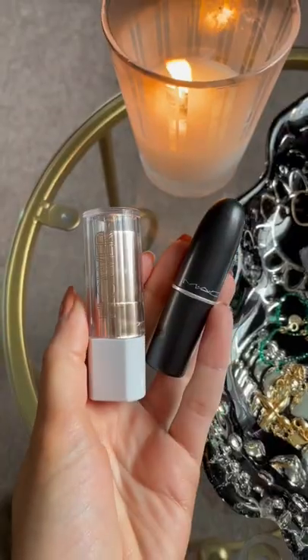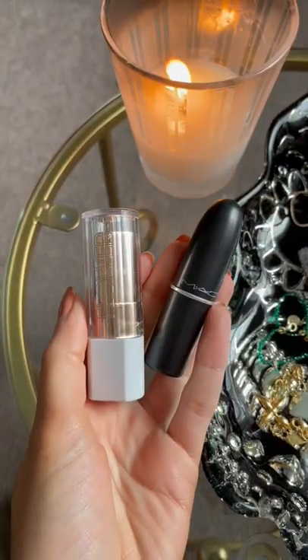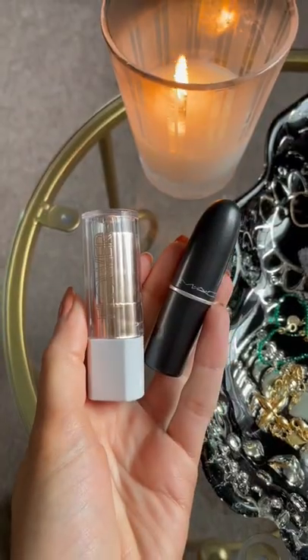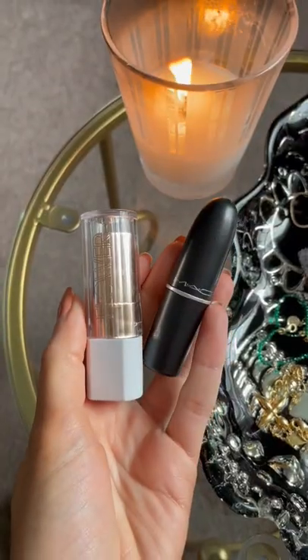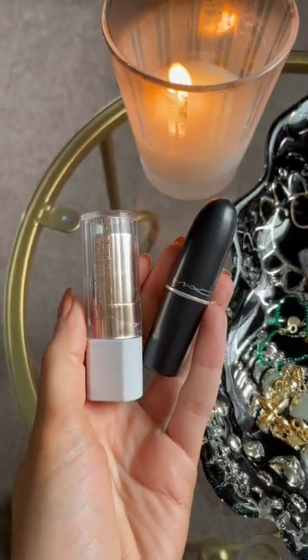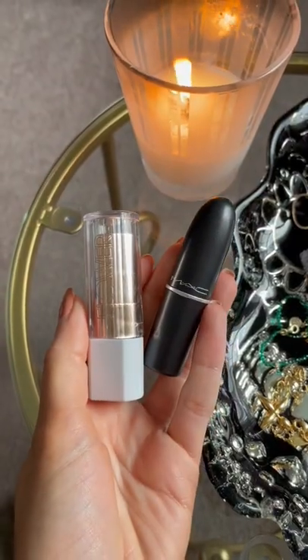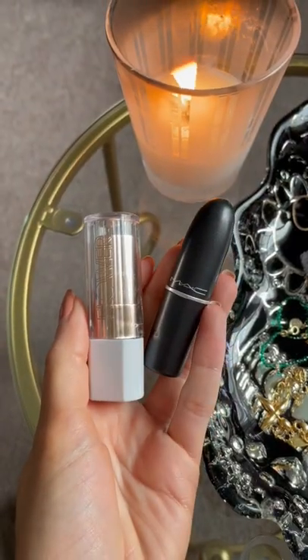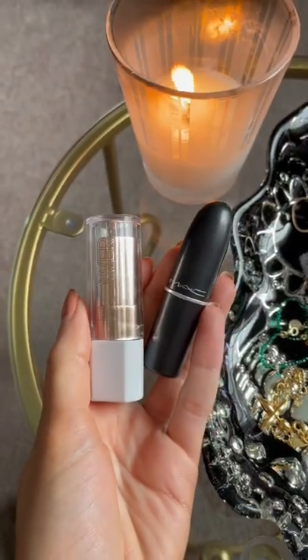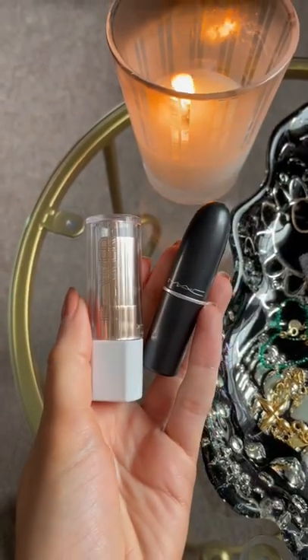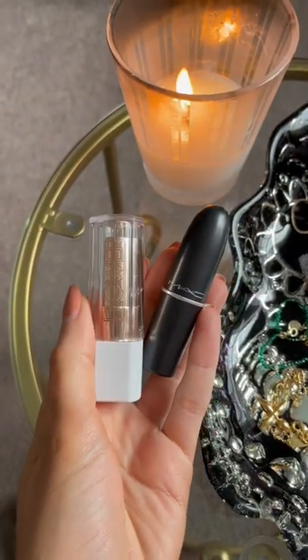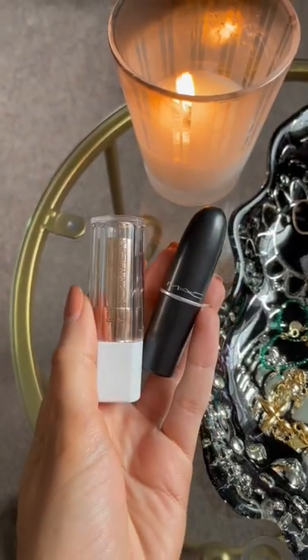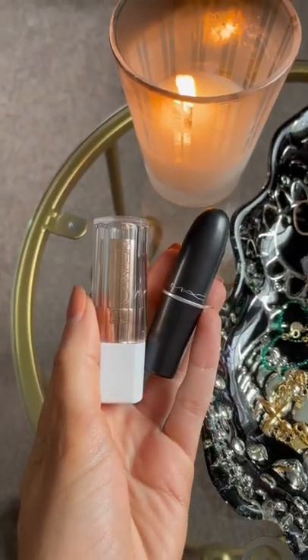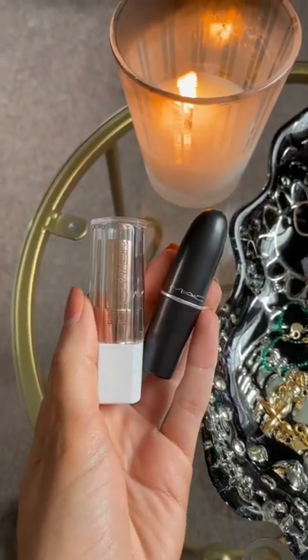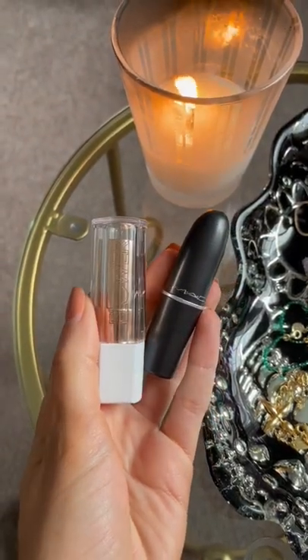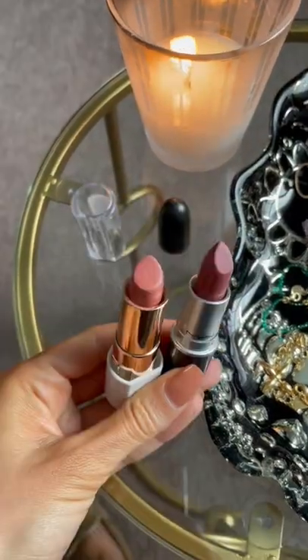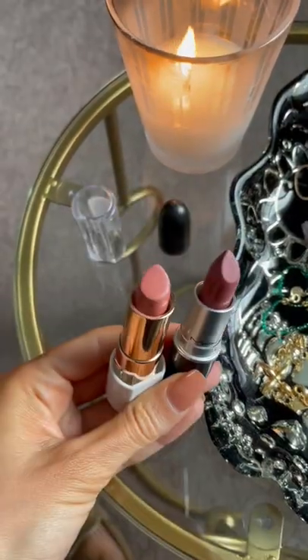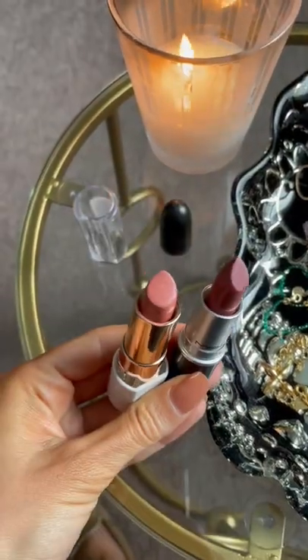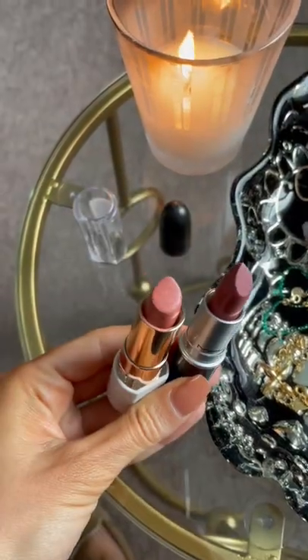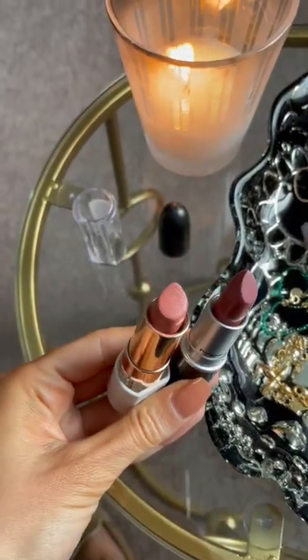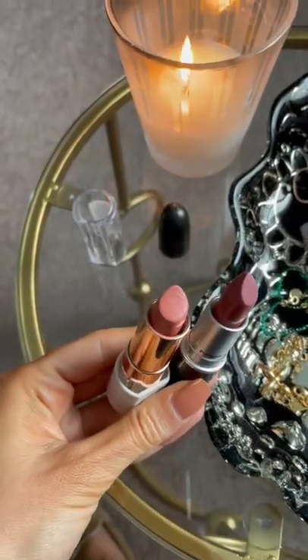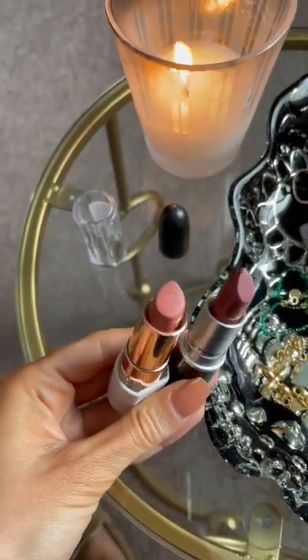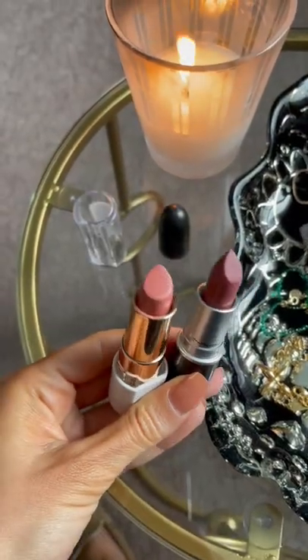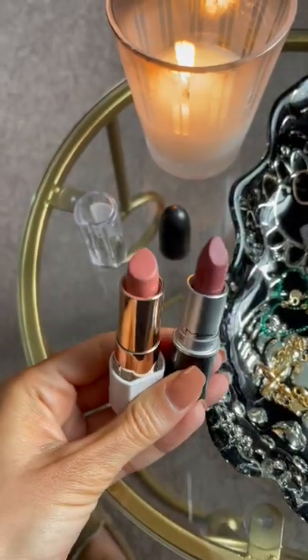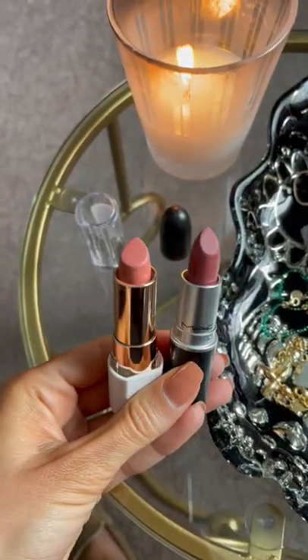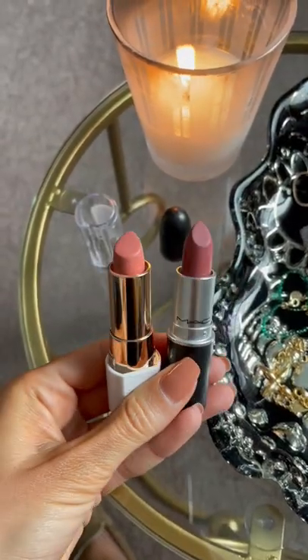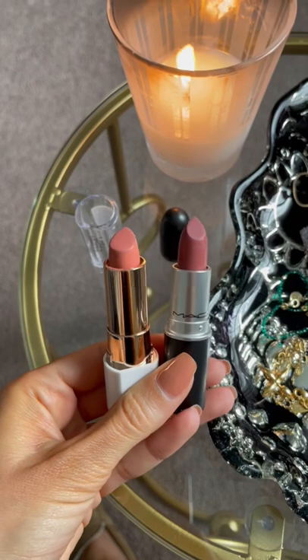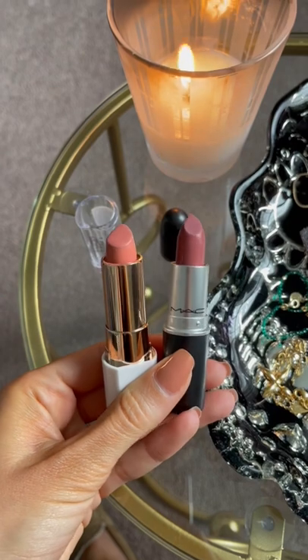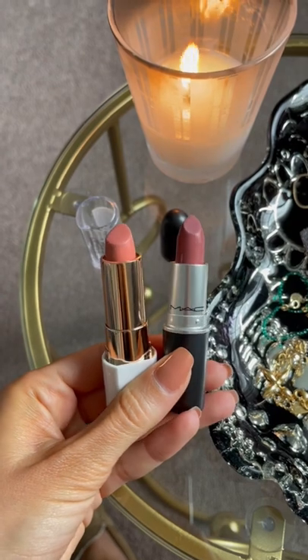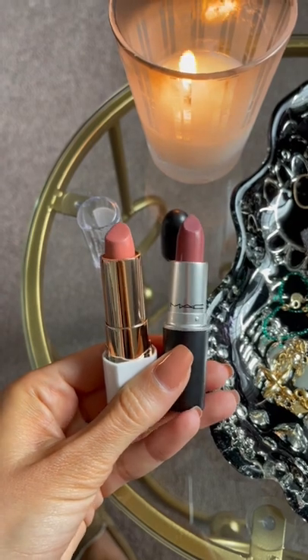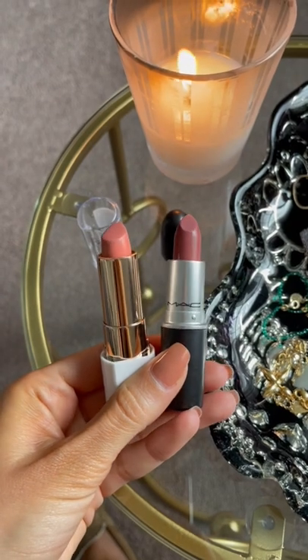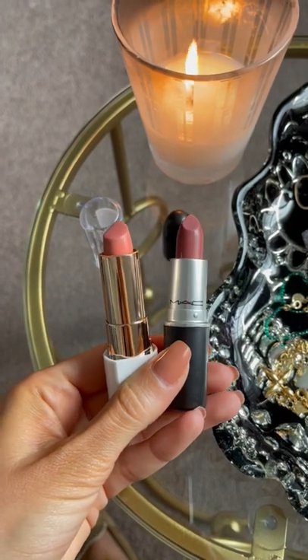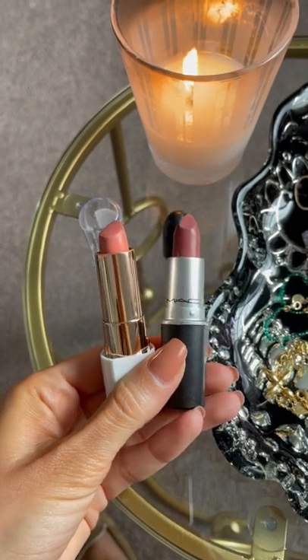Flower Beauty is the supreme drugstore lipstick. It reminds me of MAC, but why not get two for the price of one?